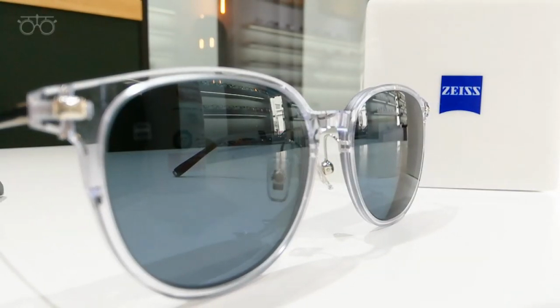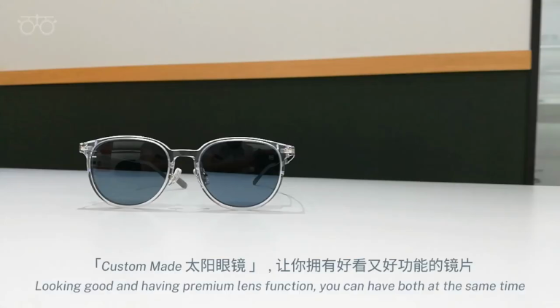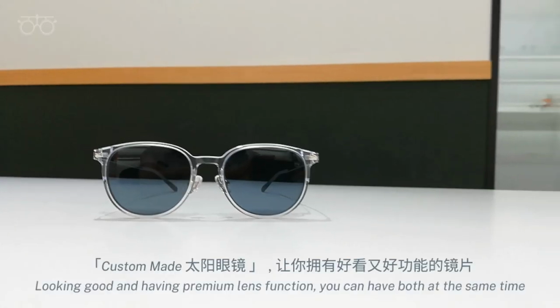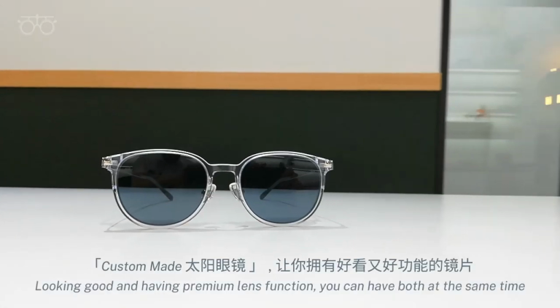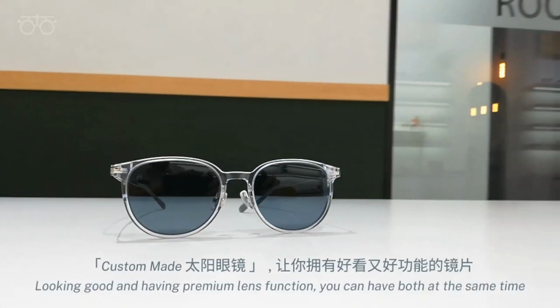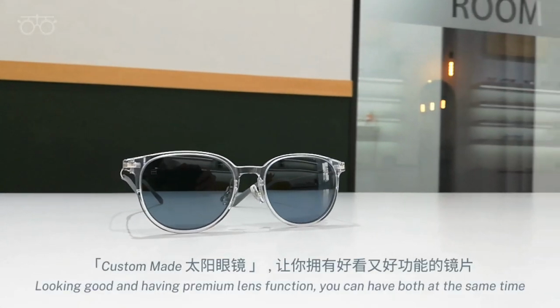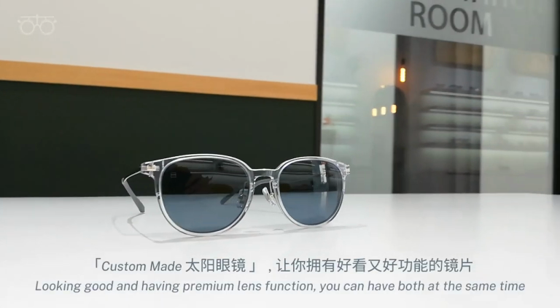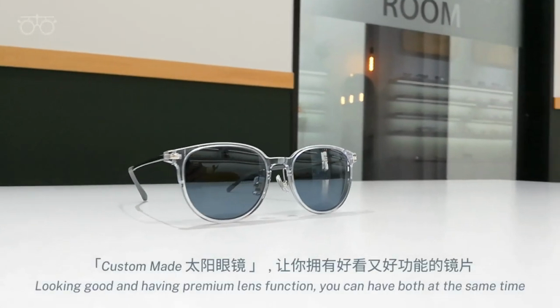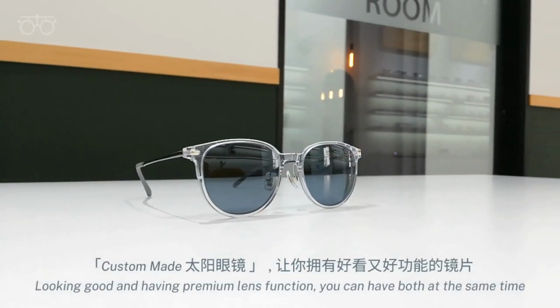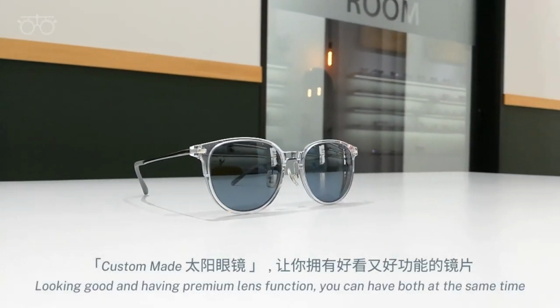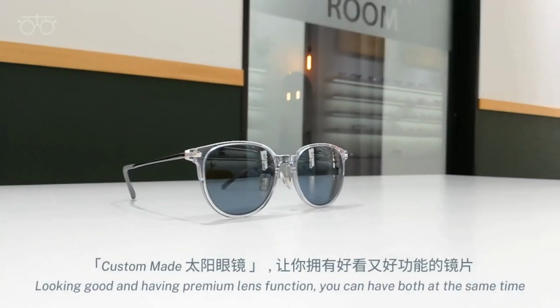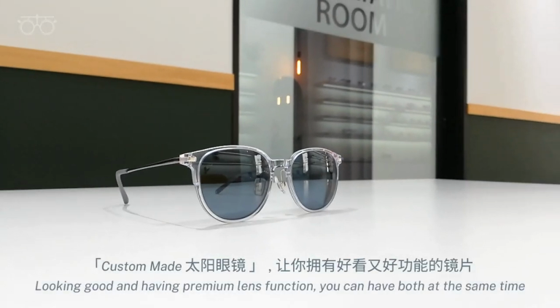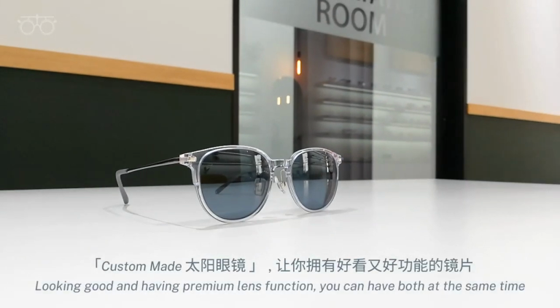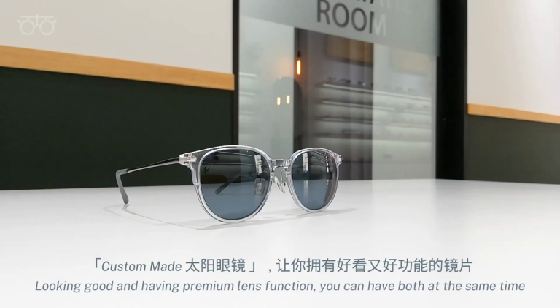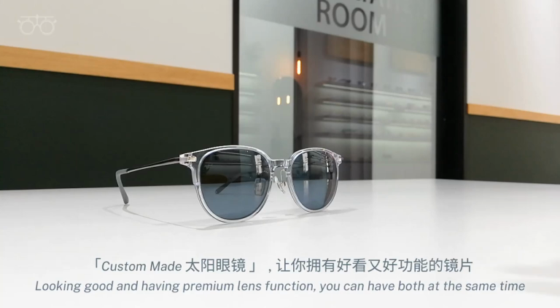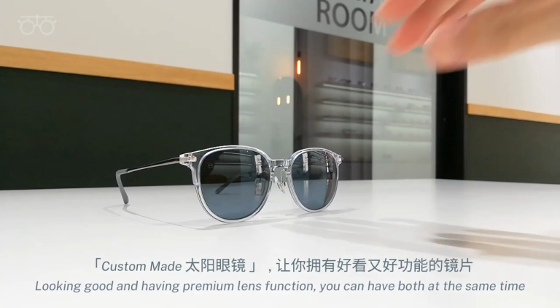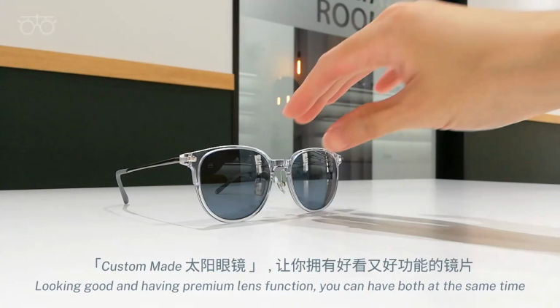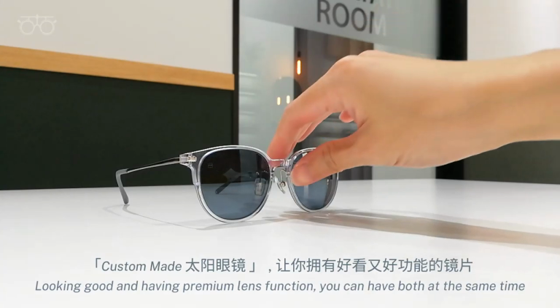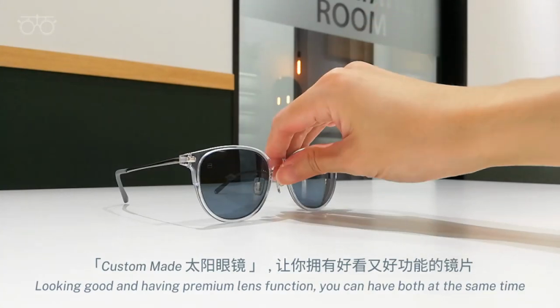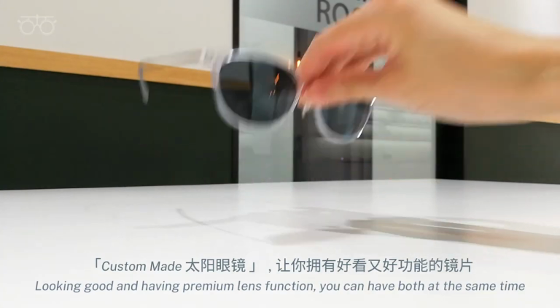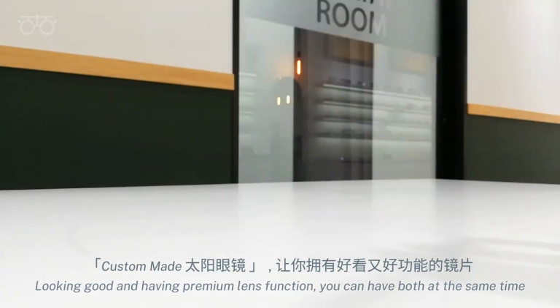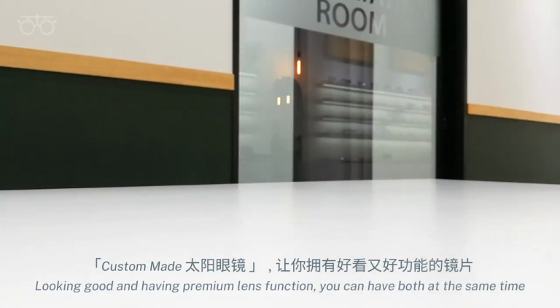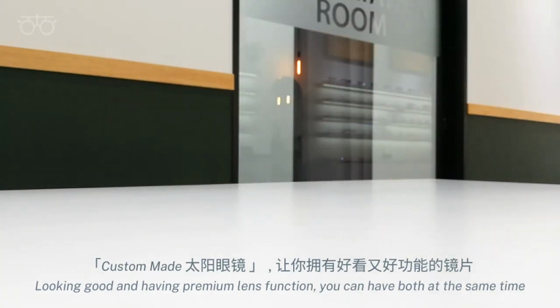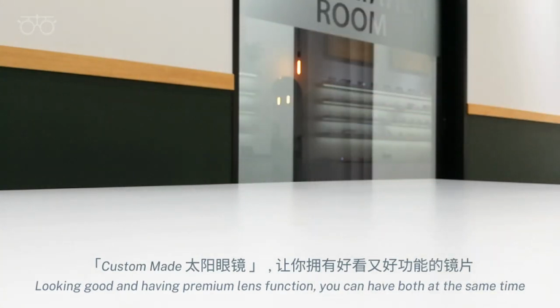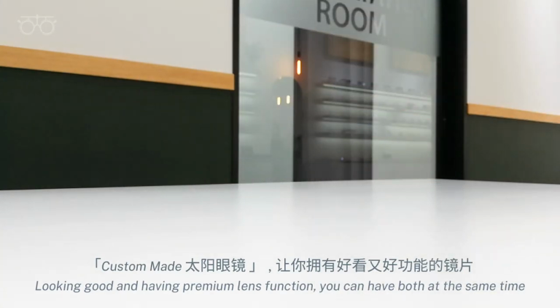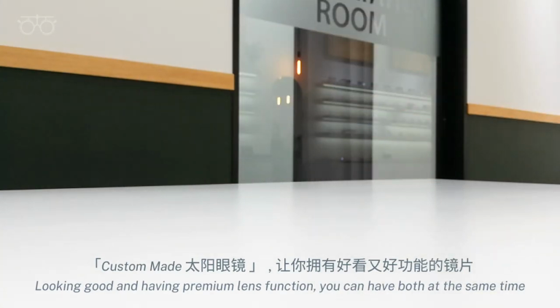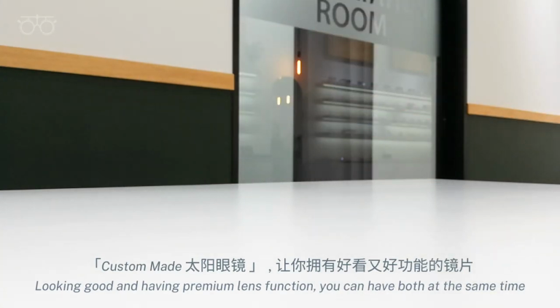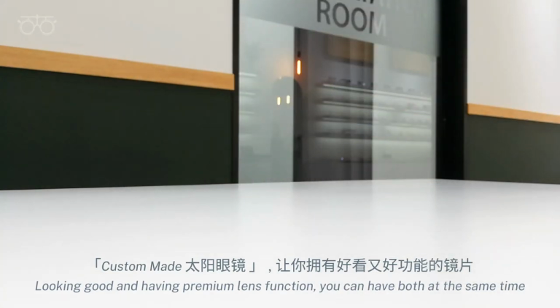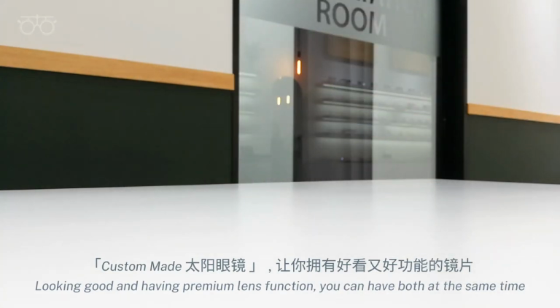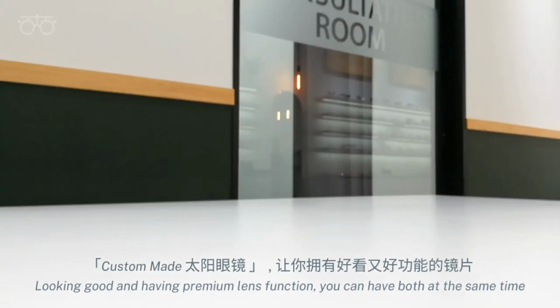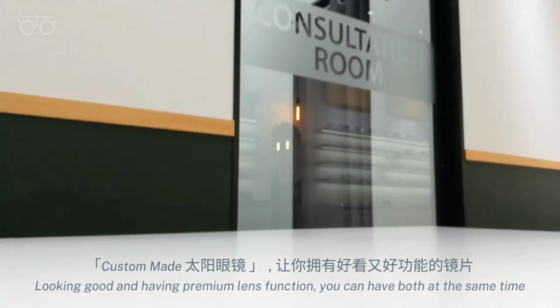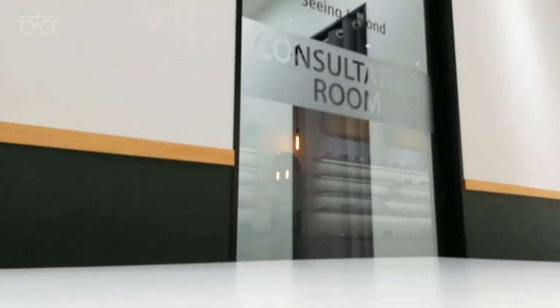With custom-made sunglasses, looking good and having premium lens function — you can have both at the same time.